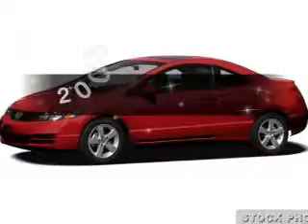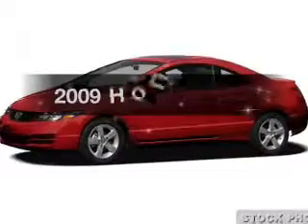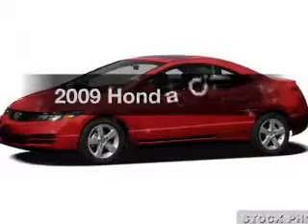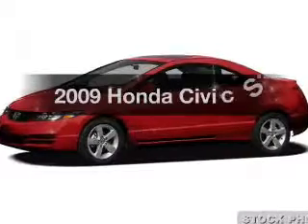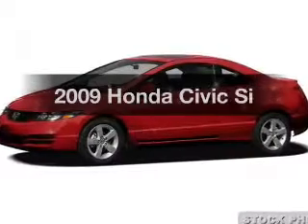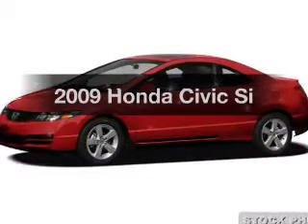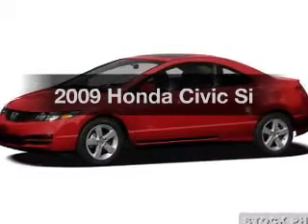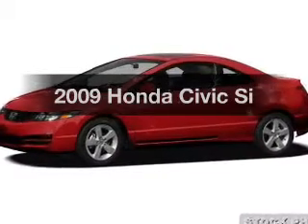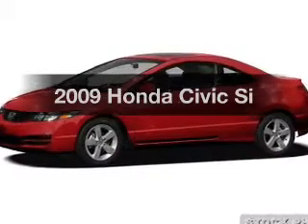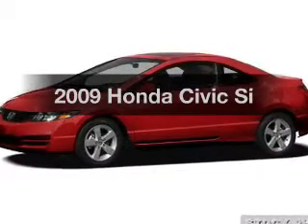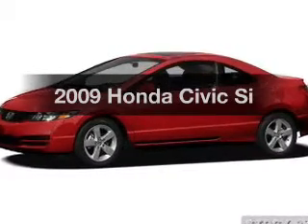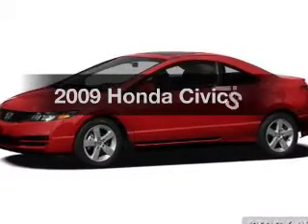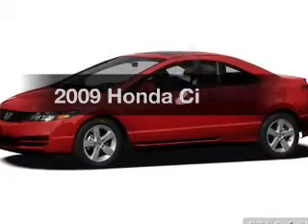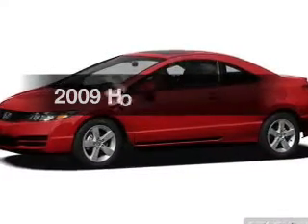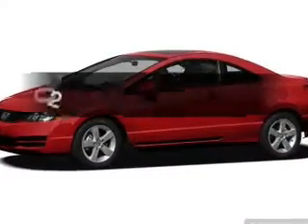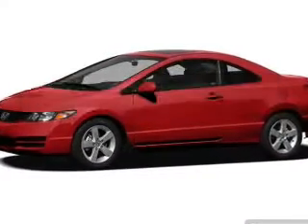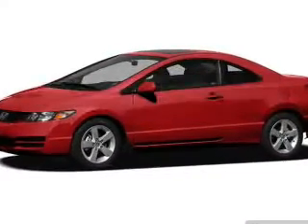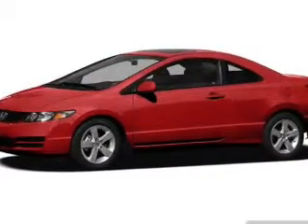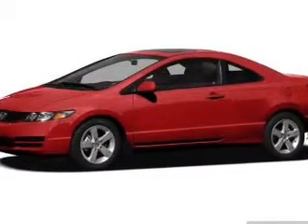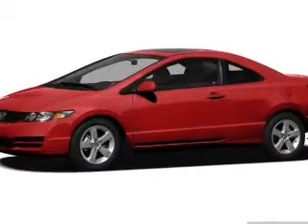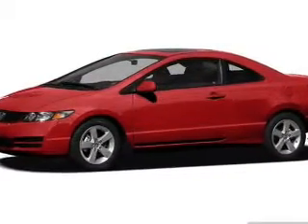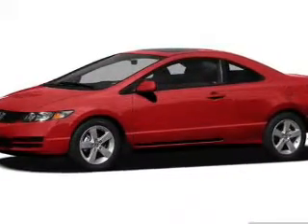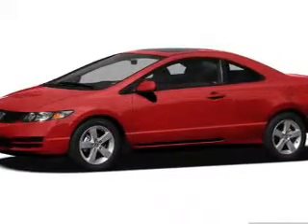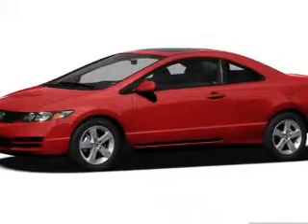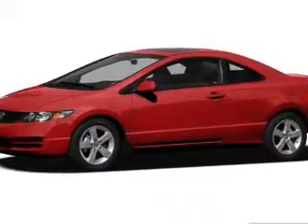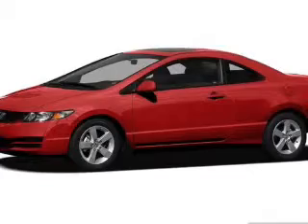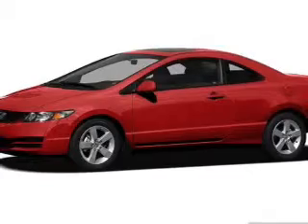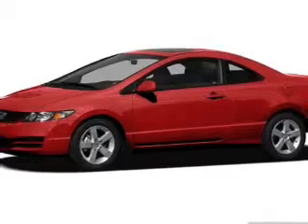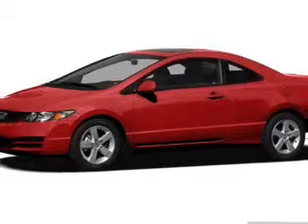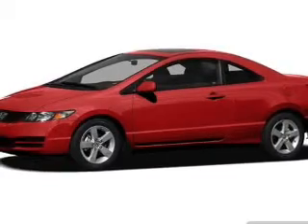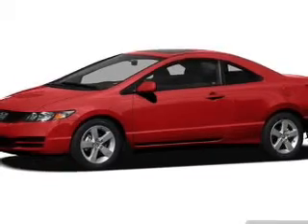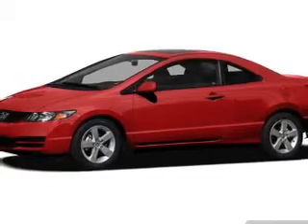Introducing the 2009 Honda Civic. Travel the roads in style and comfort in this great vehicle.